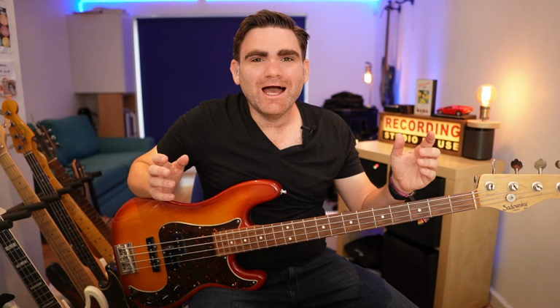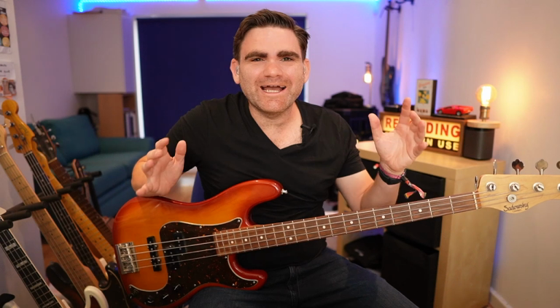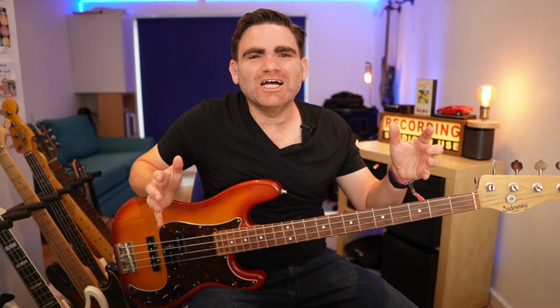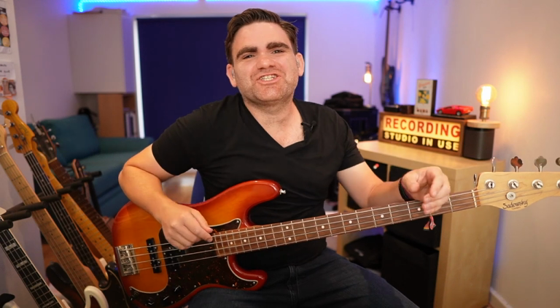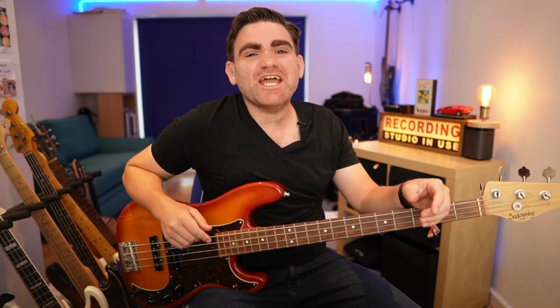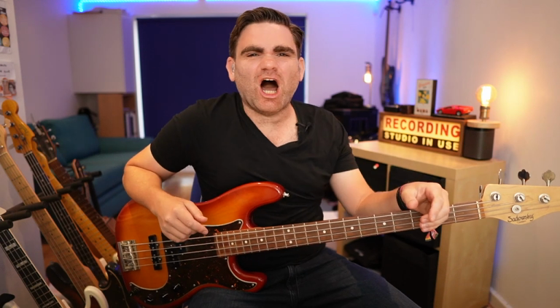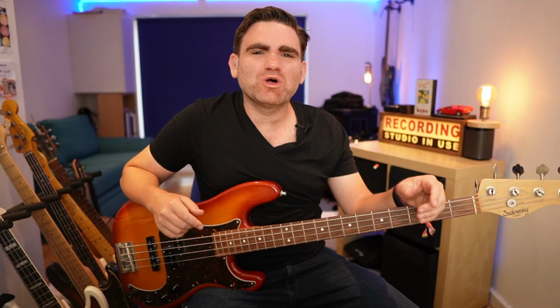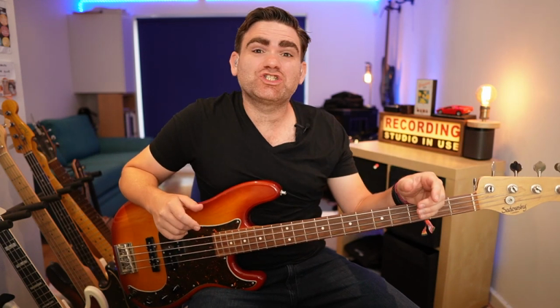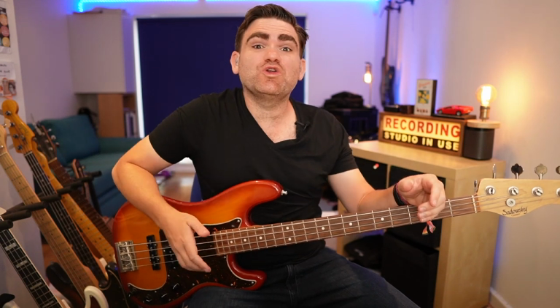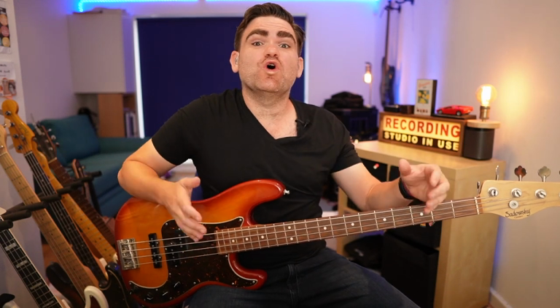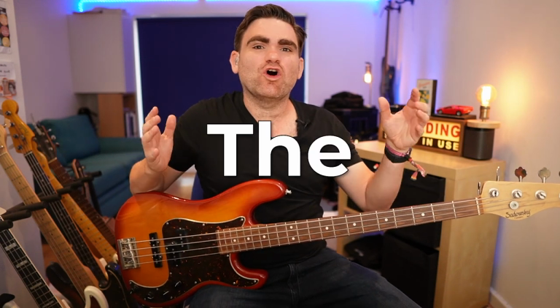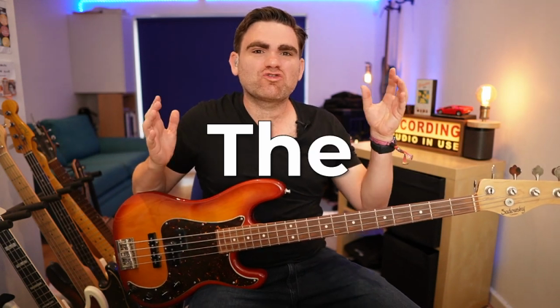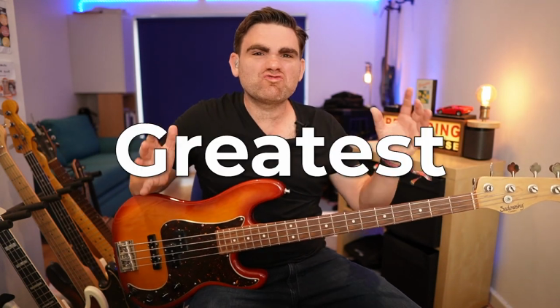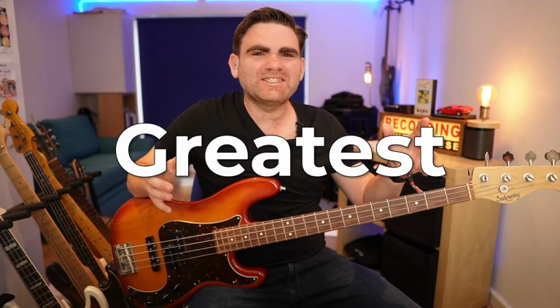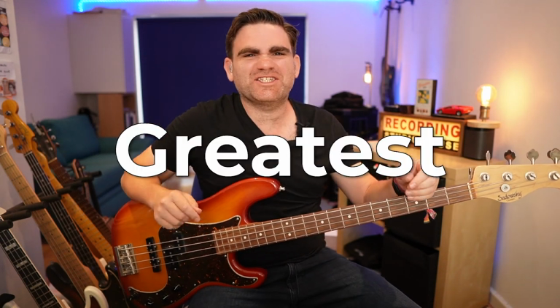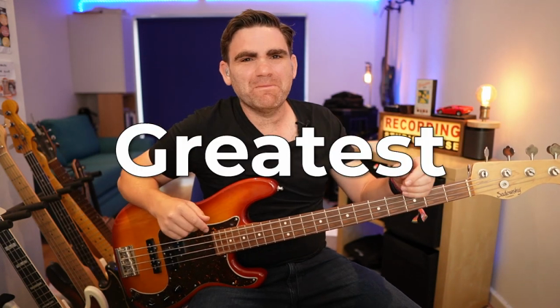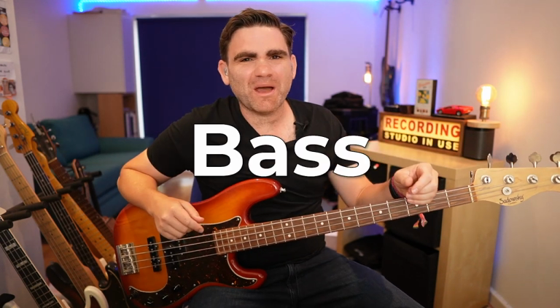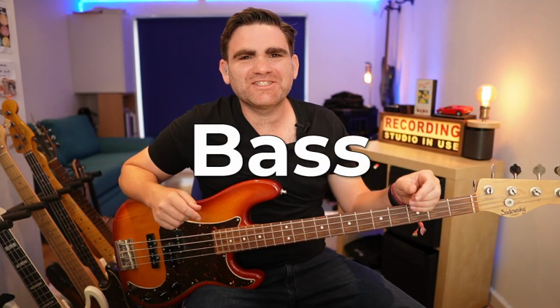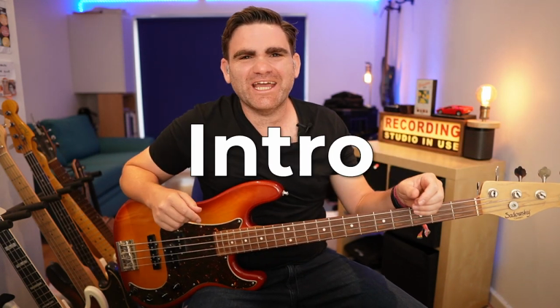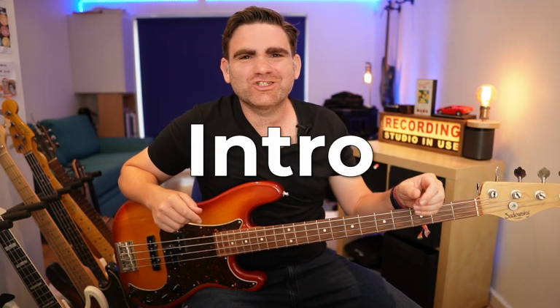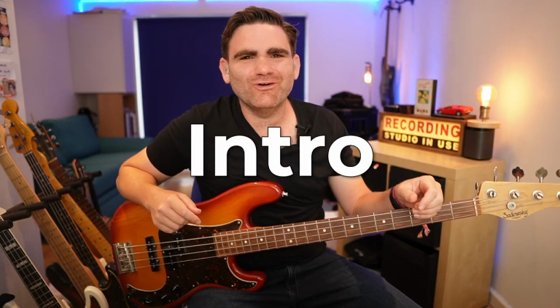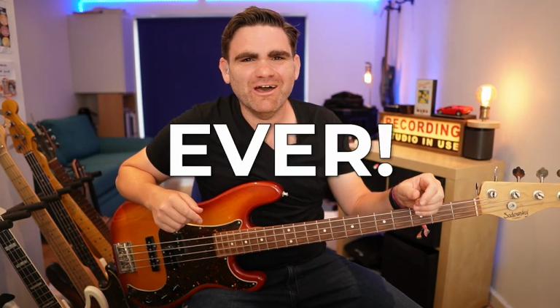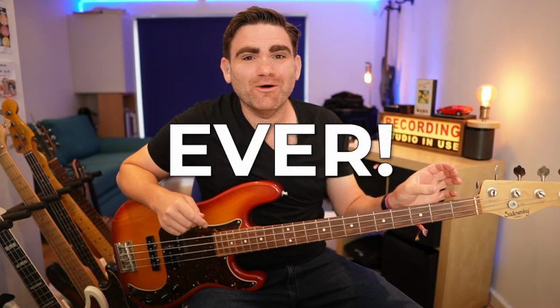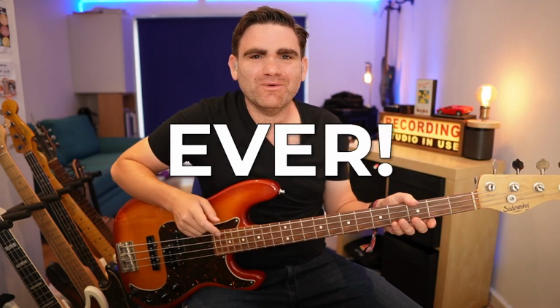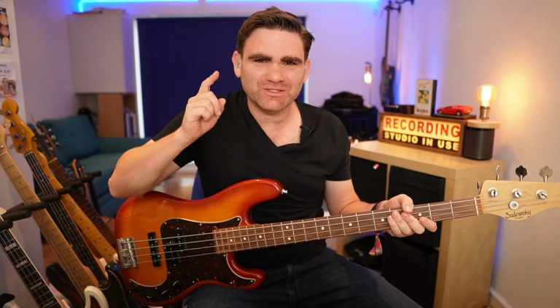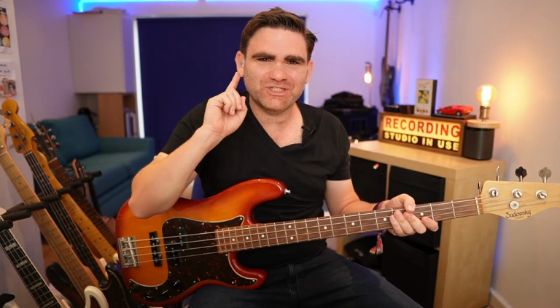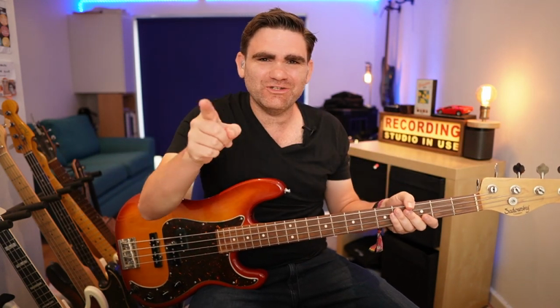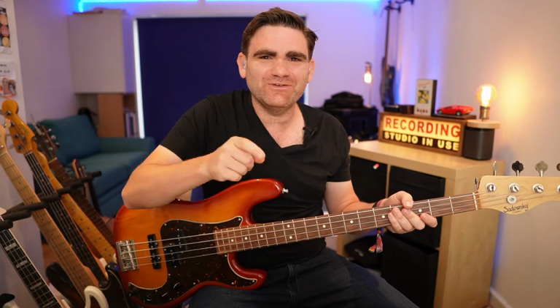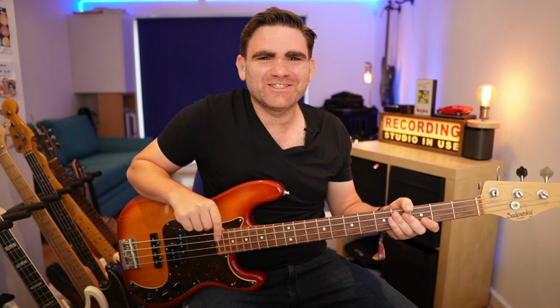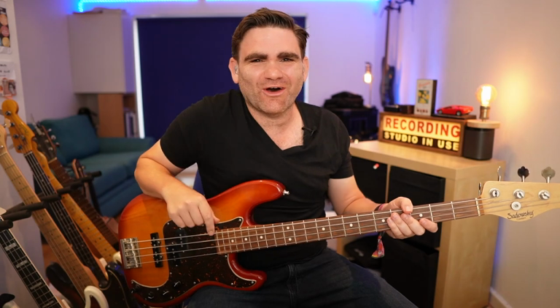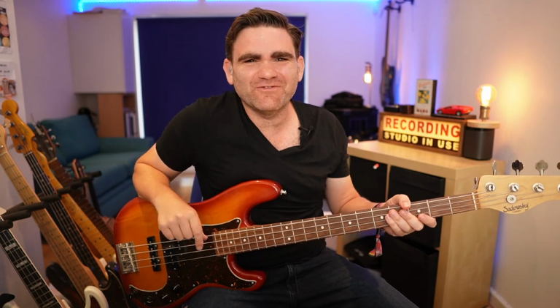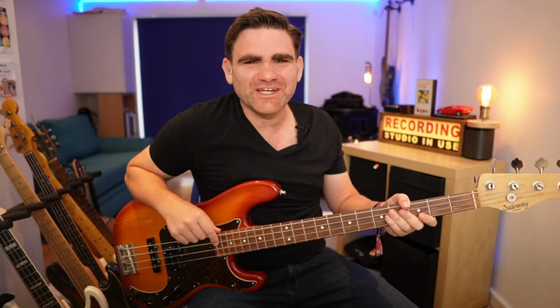Hey guys, today I want to show you the greatest bass intro ever. I'll see you inside the video.